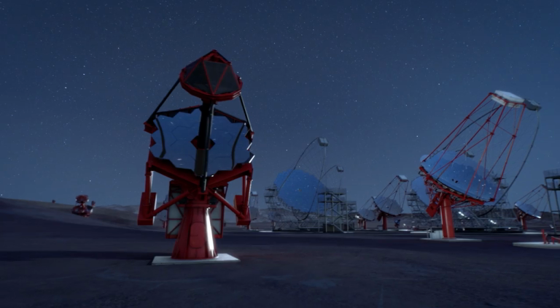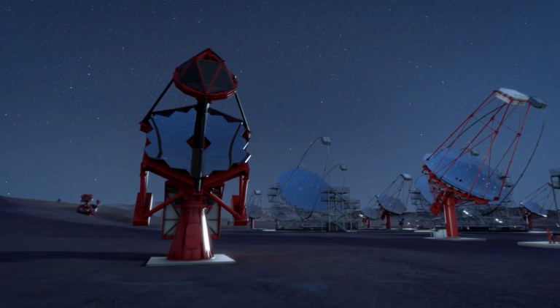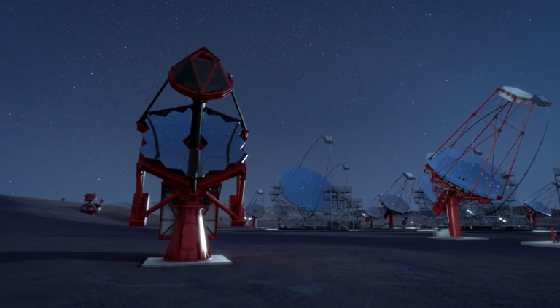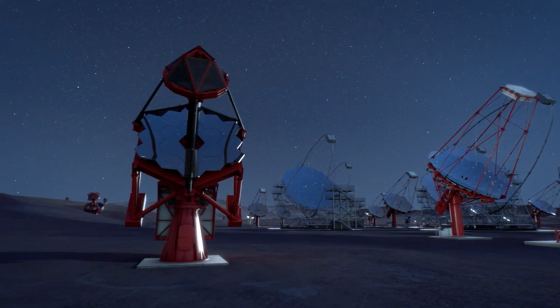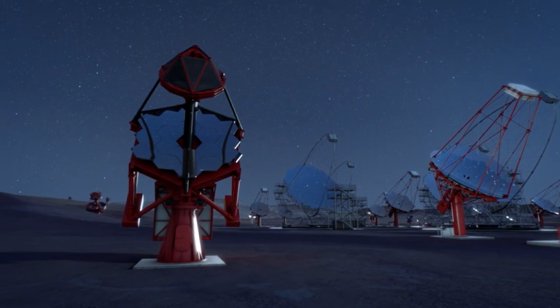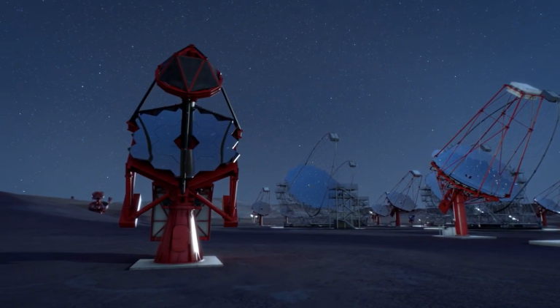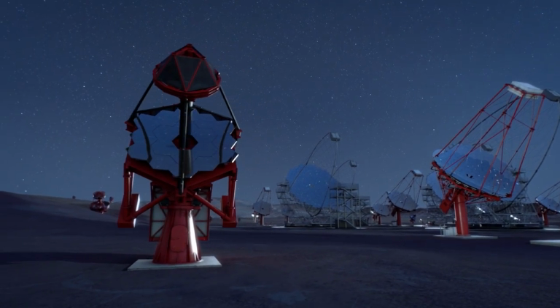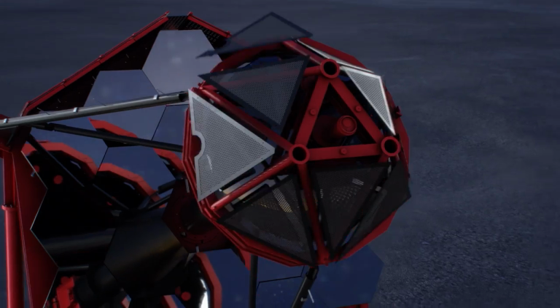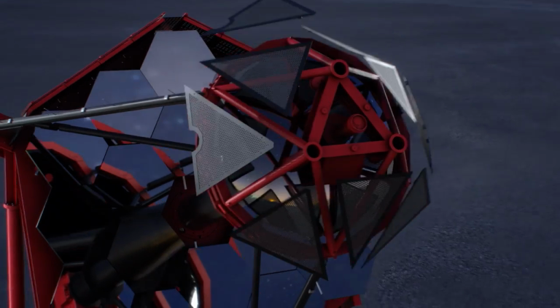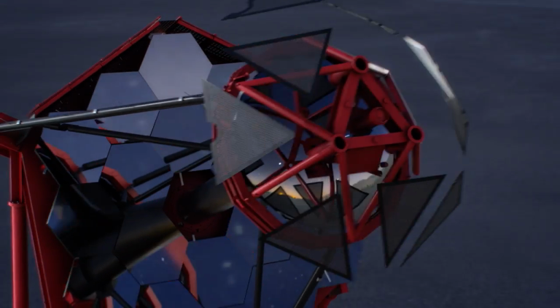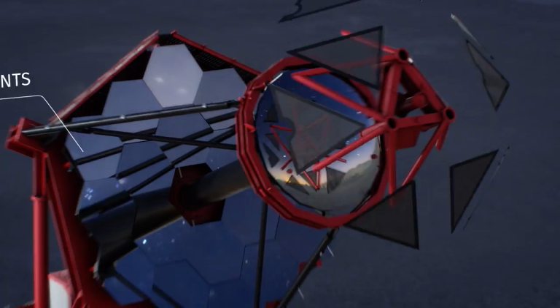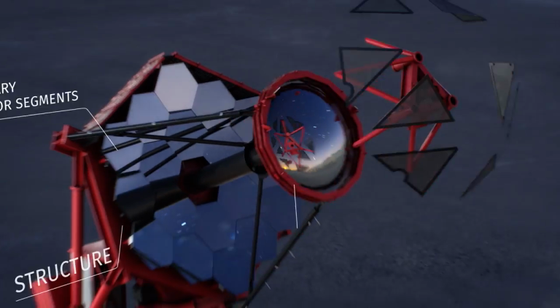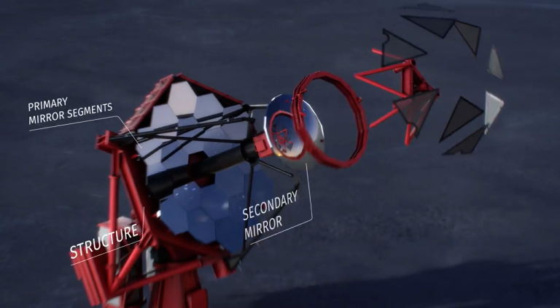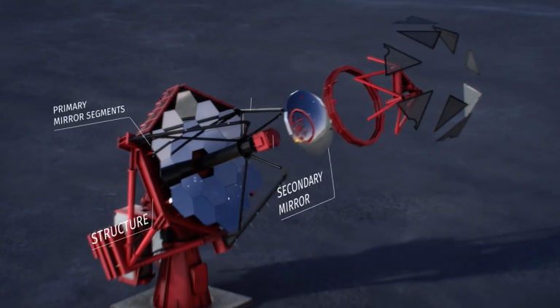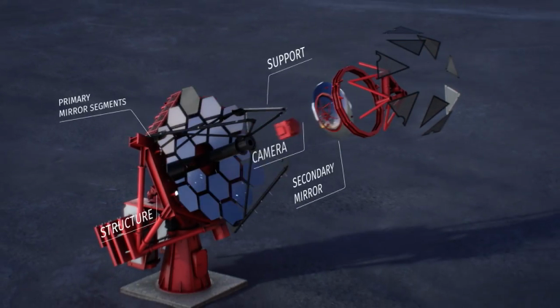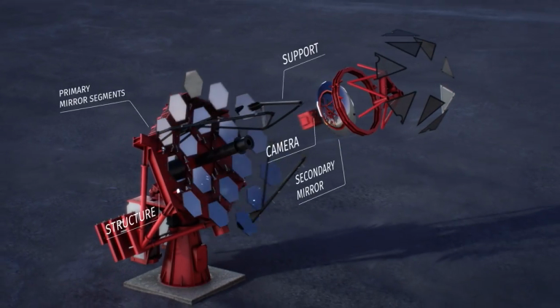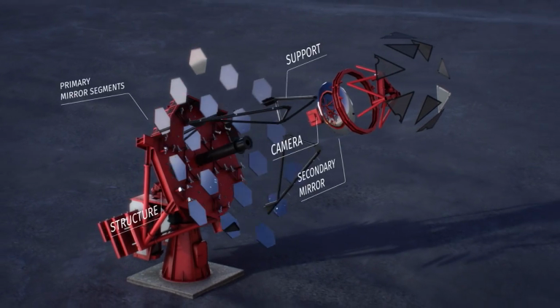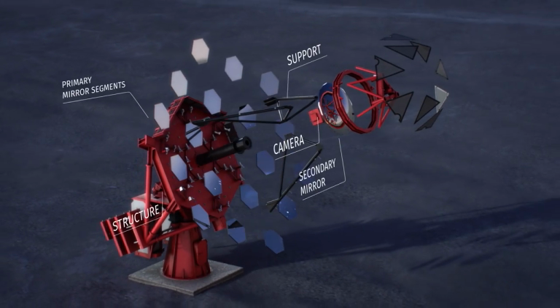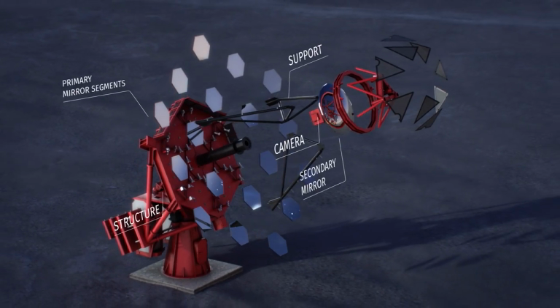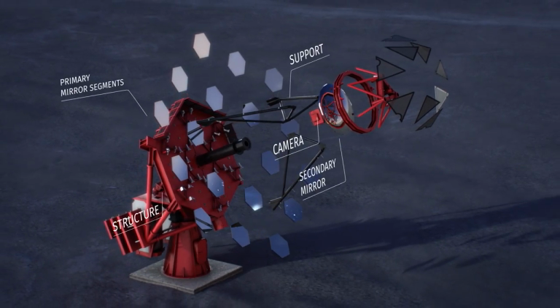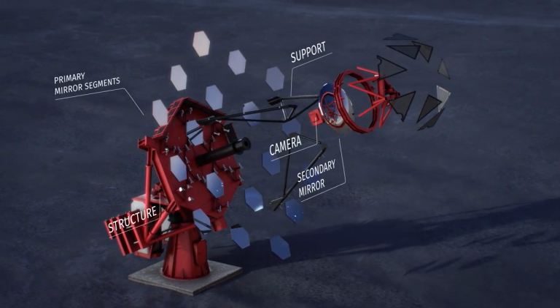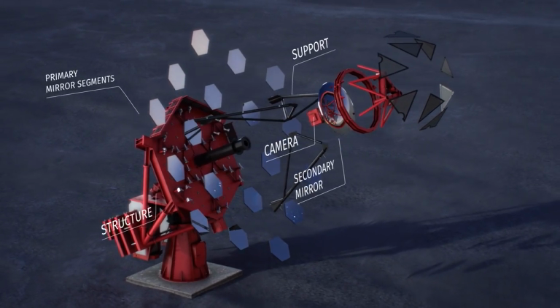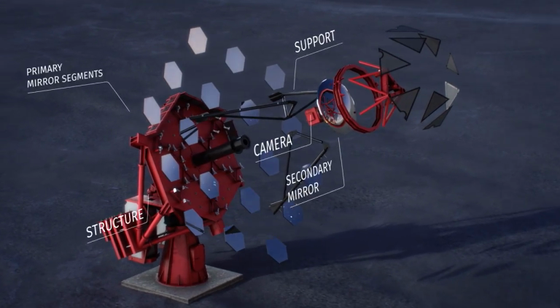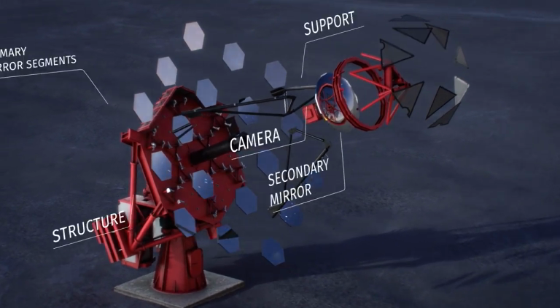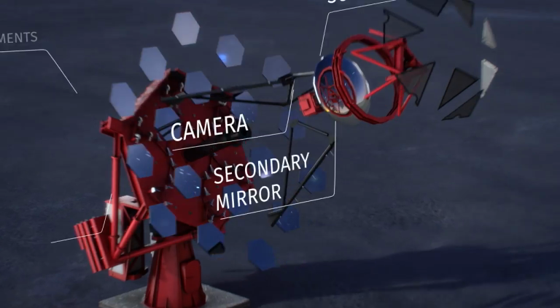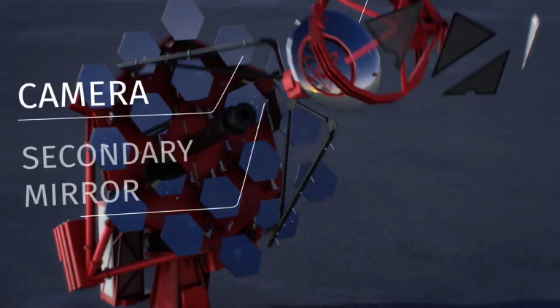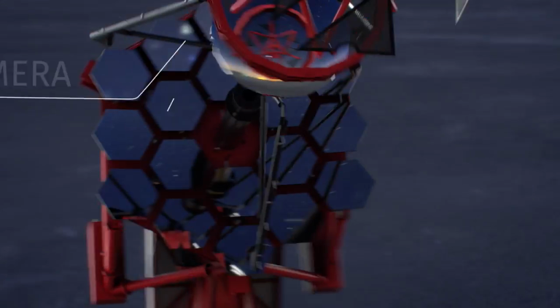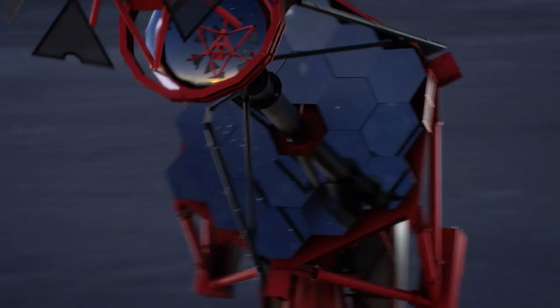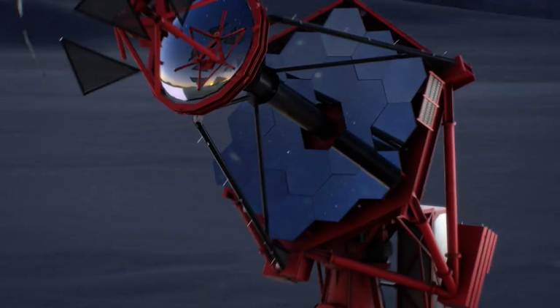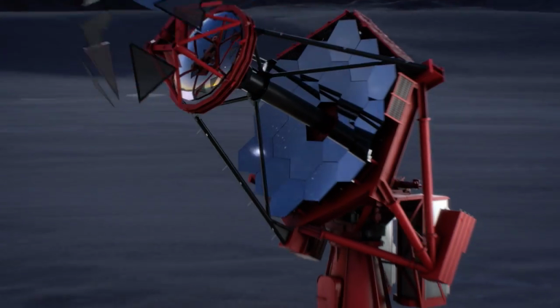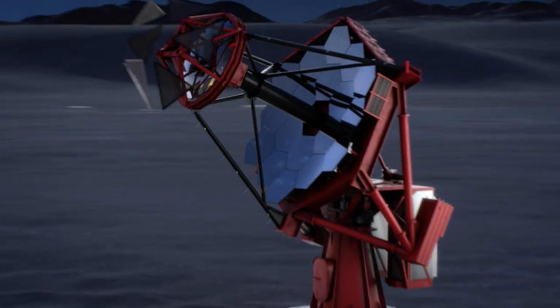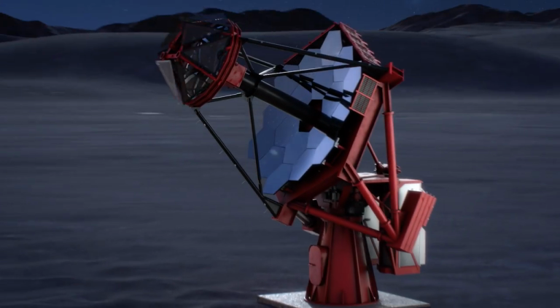The mirrors of all three telescope types will be segmented, having a different number of segments depending on the diameter of the mirror.